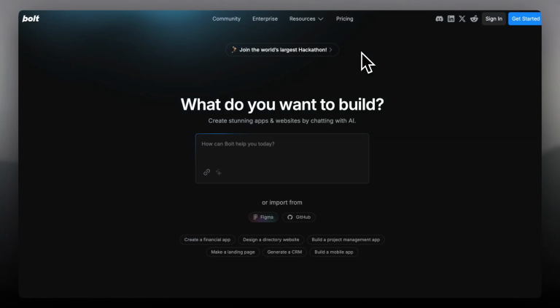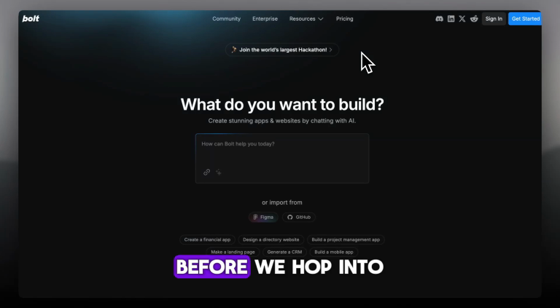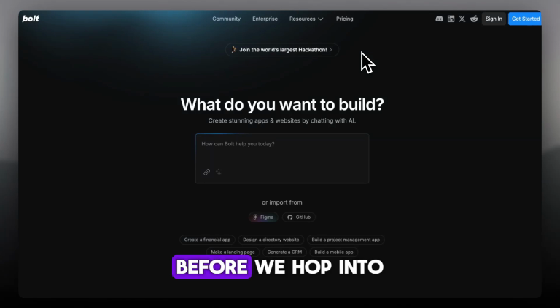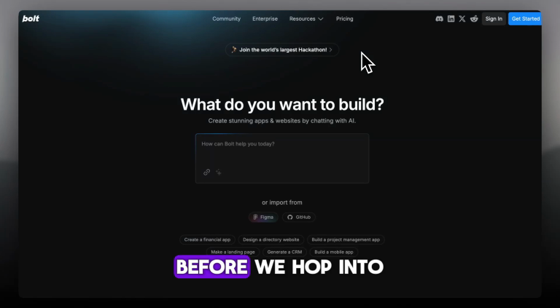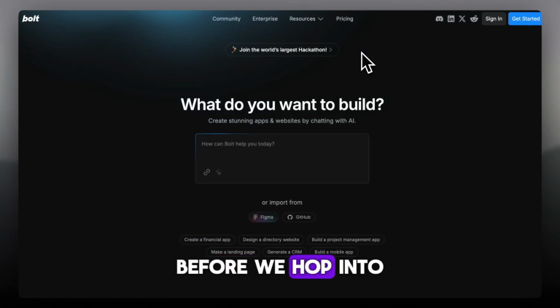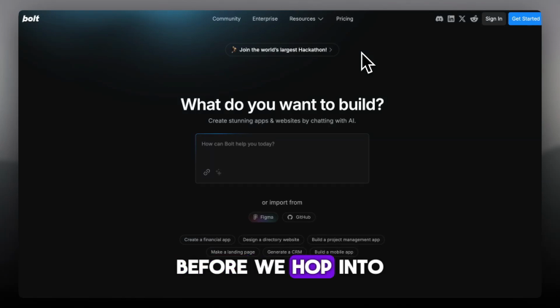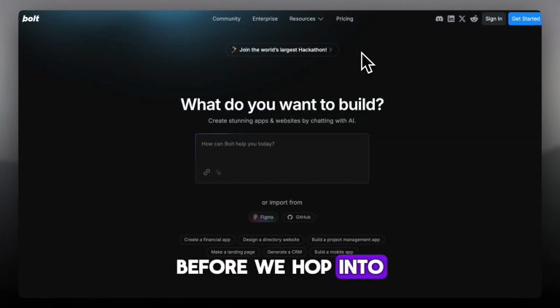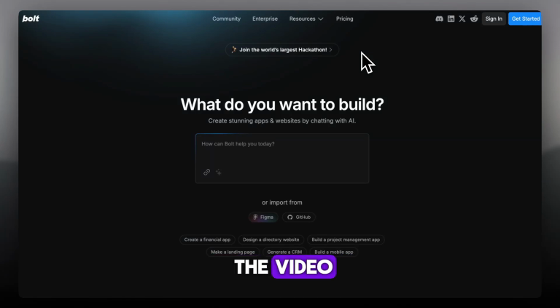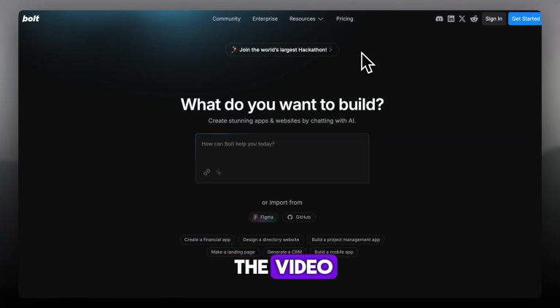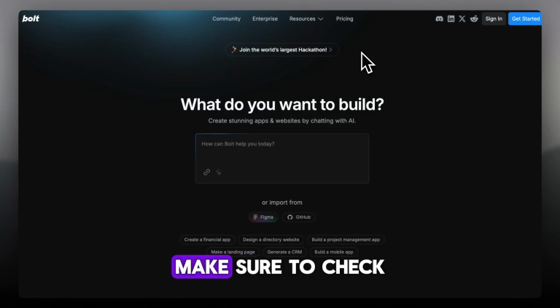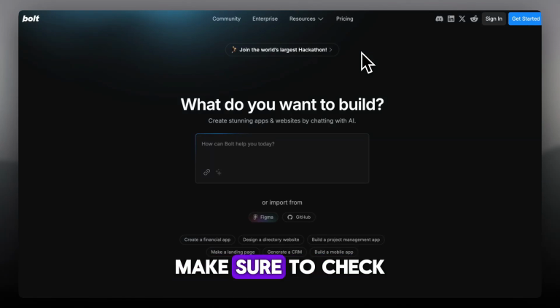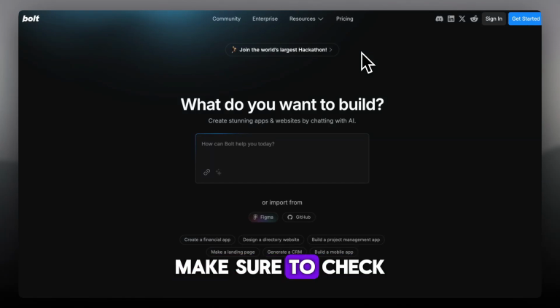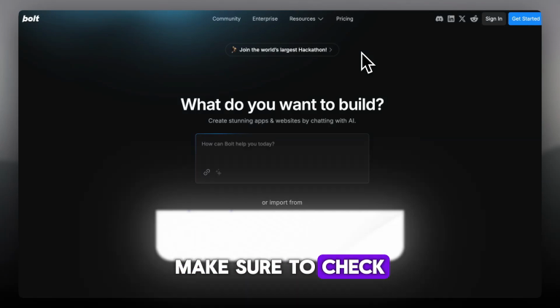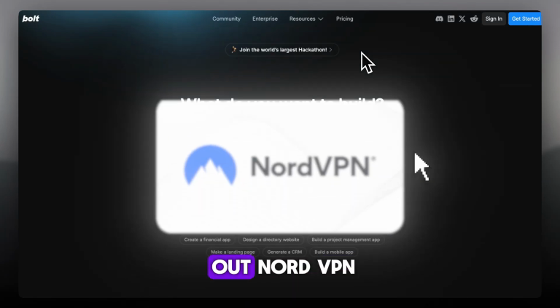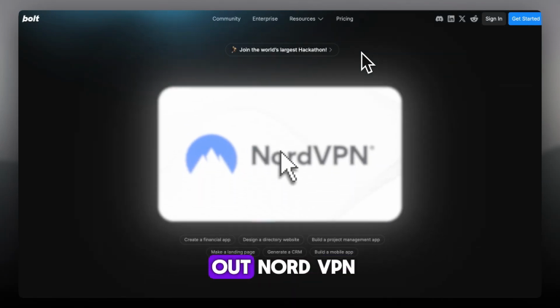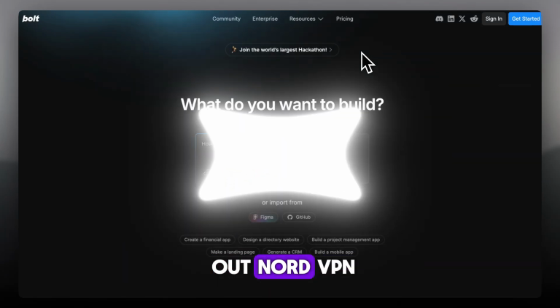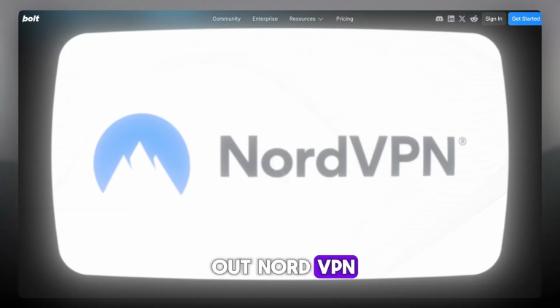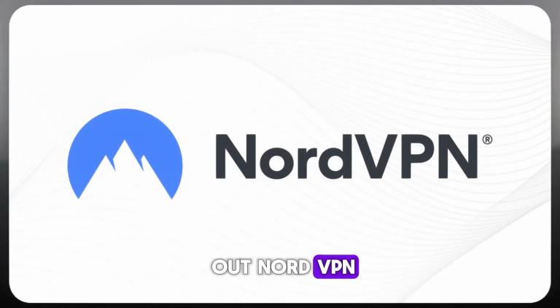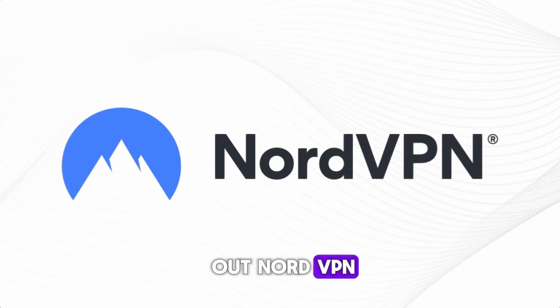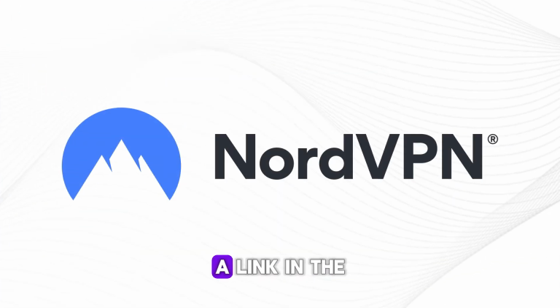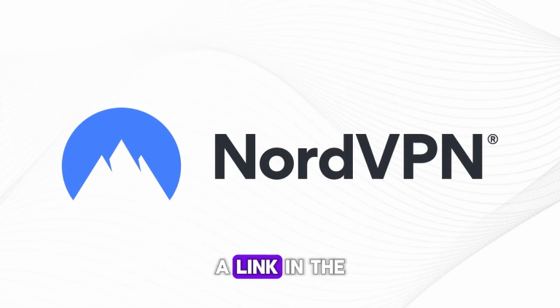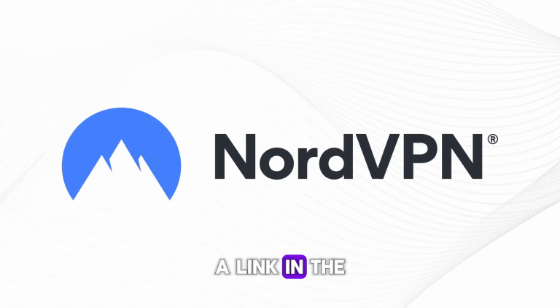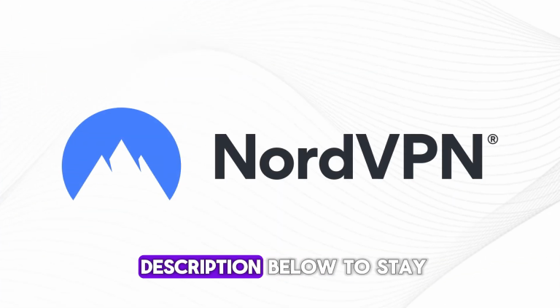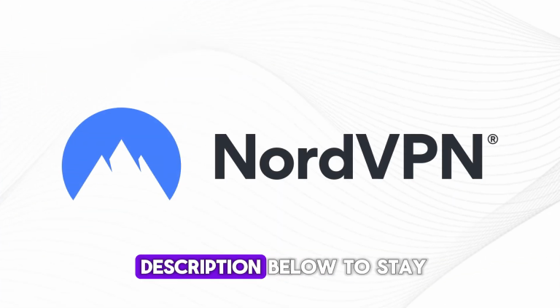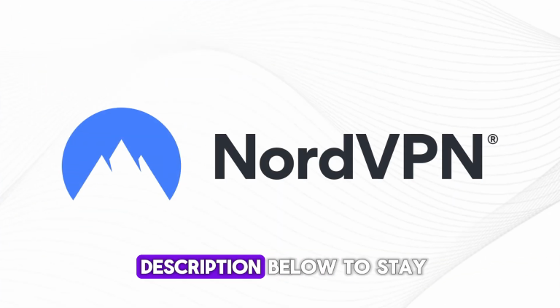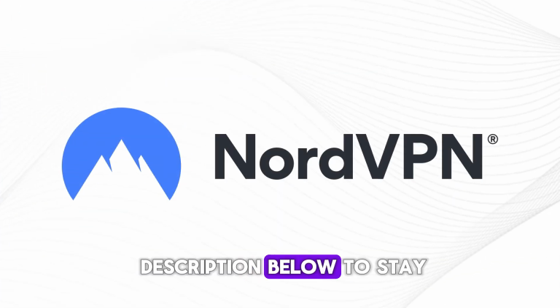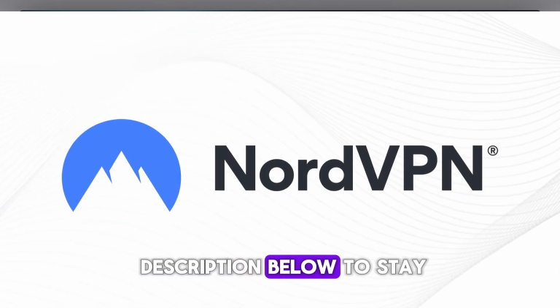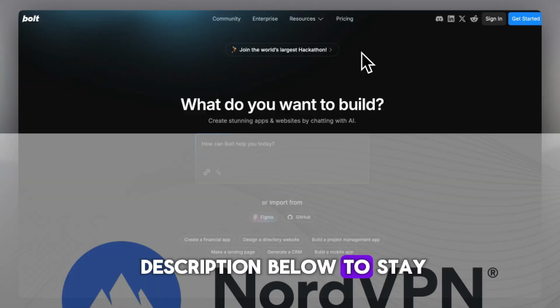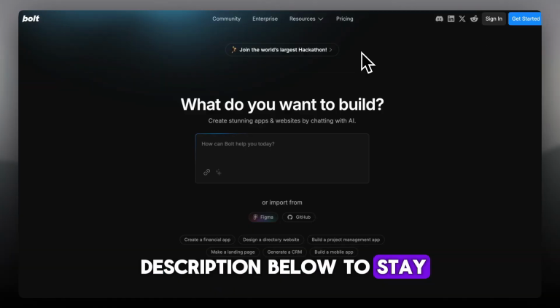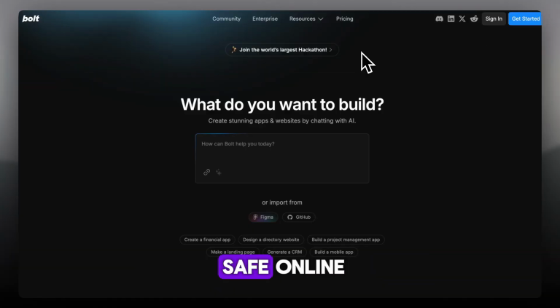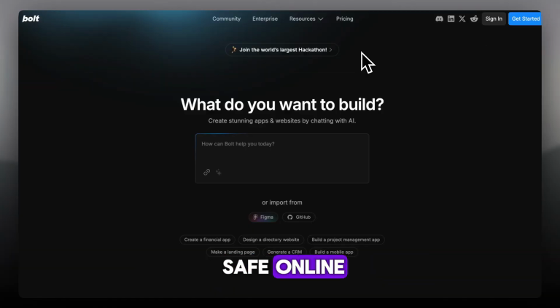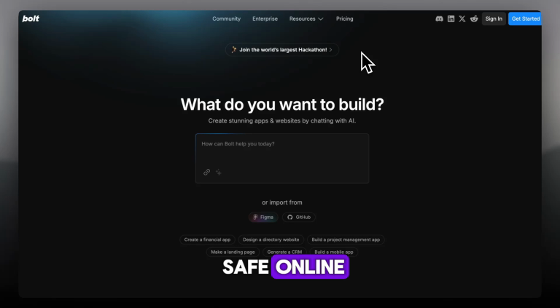Before we hop into the video, make sure to check out NordVPN — link in the description below to stay safe online.